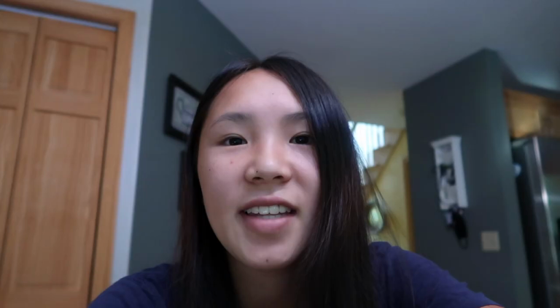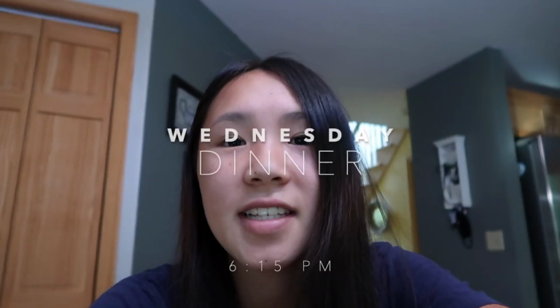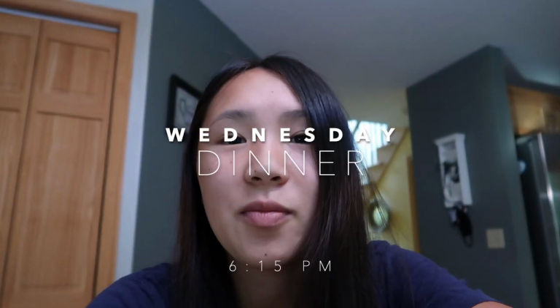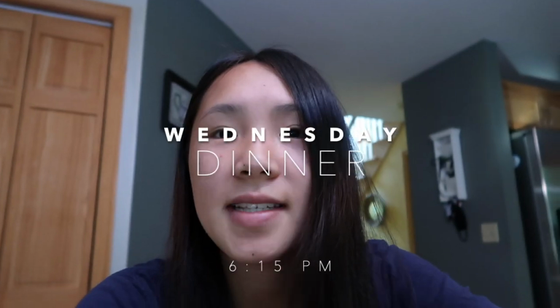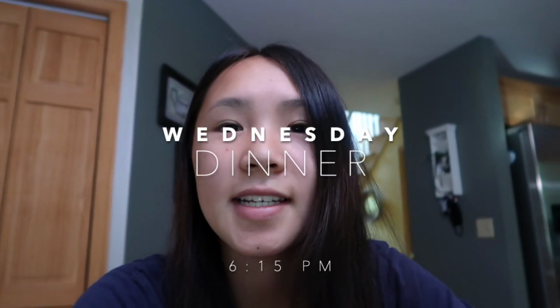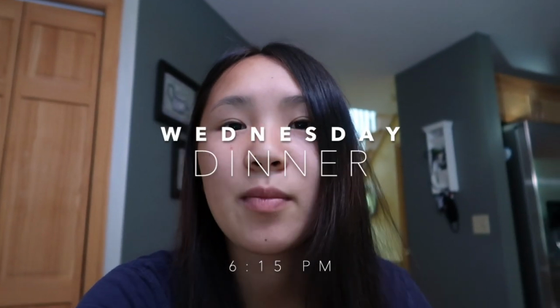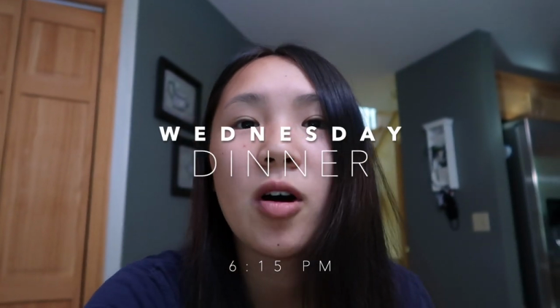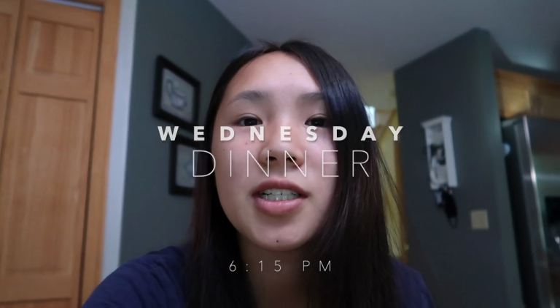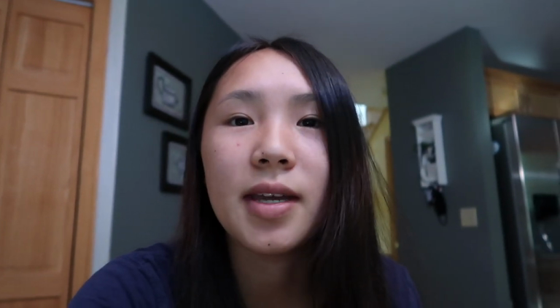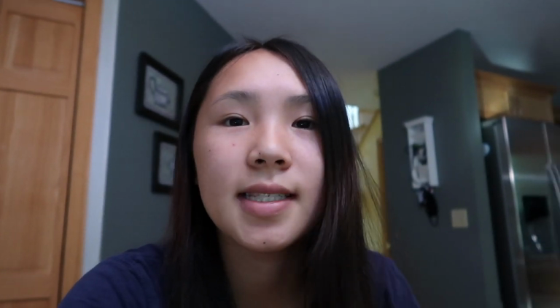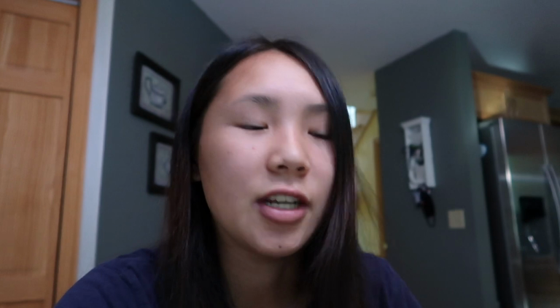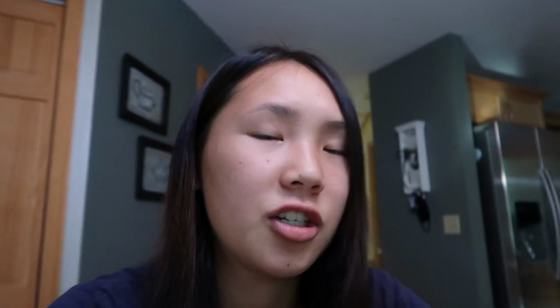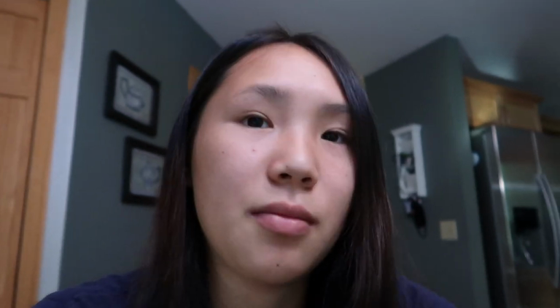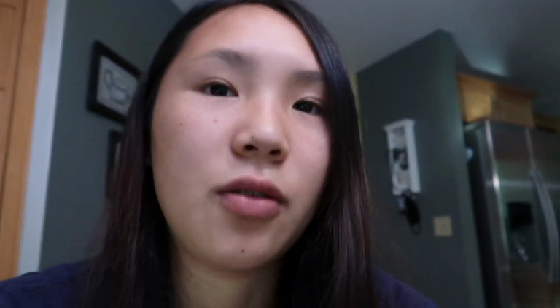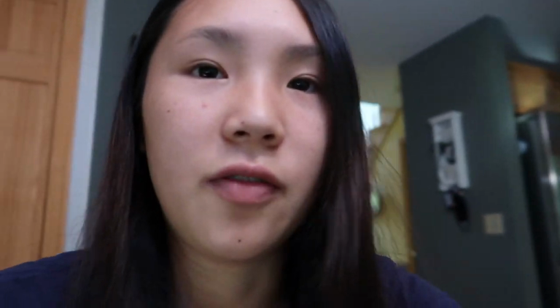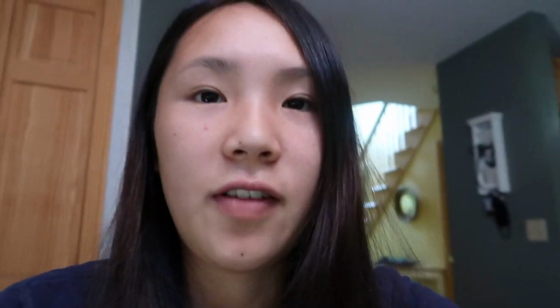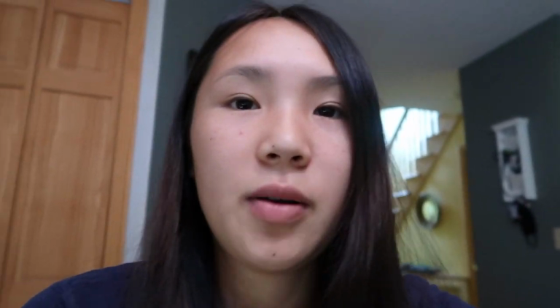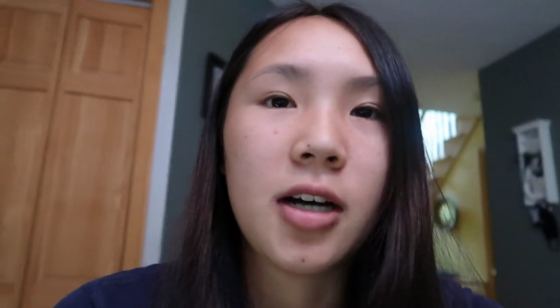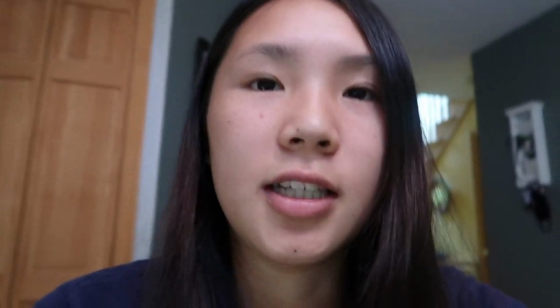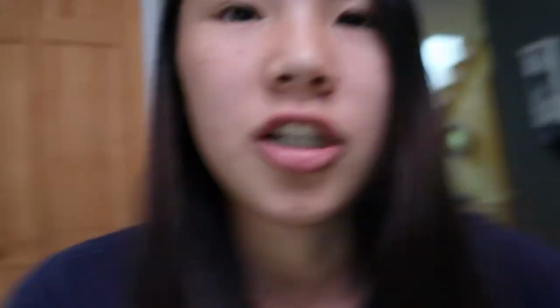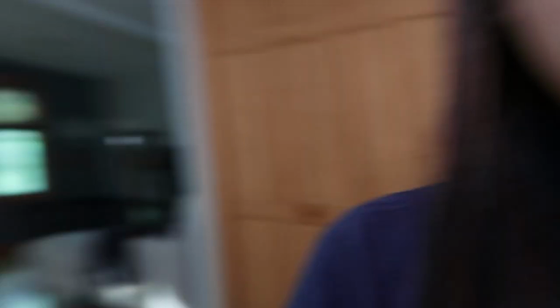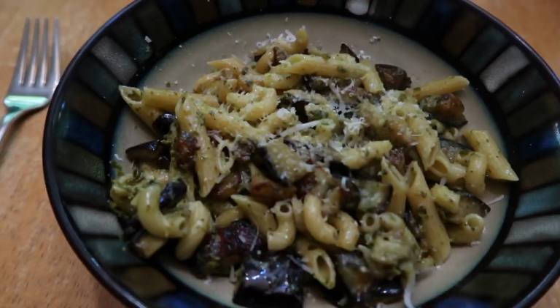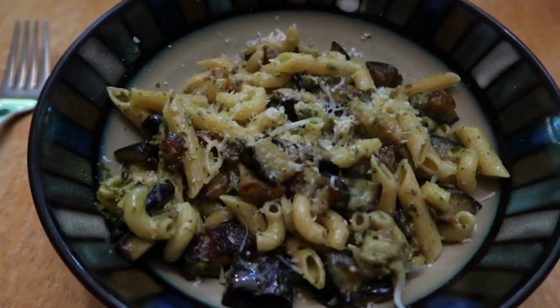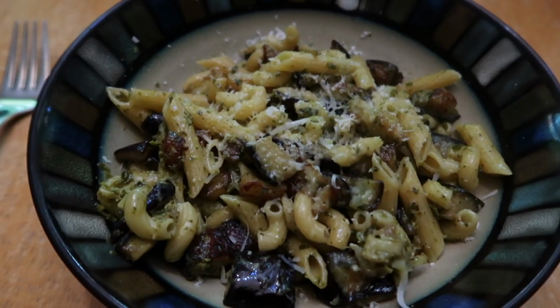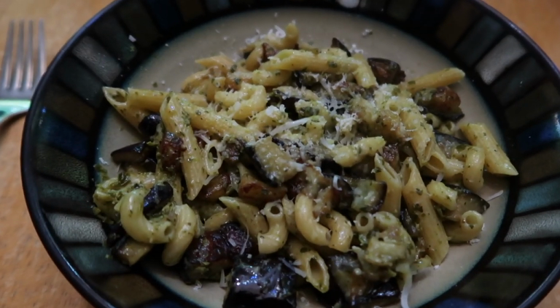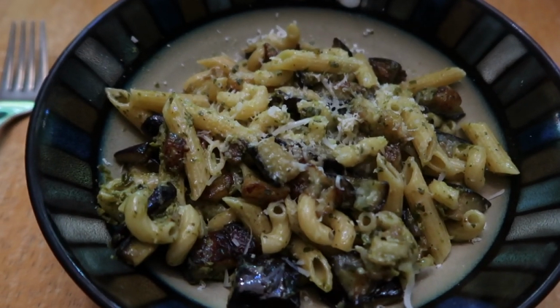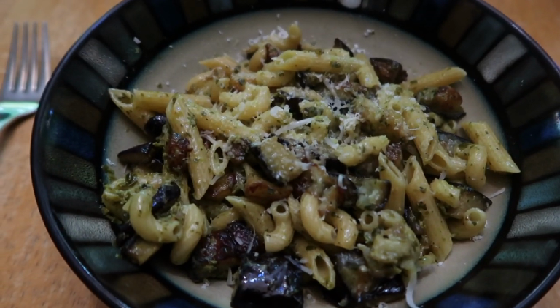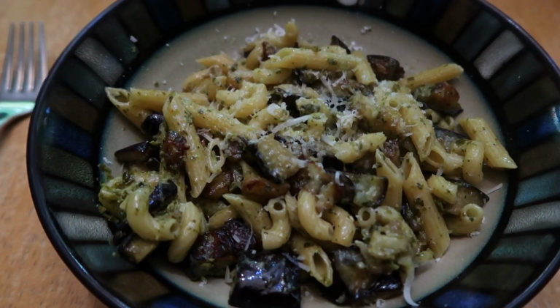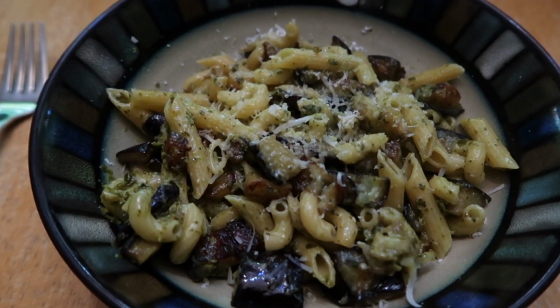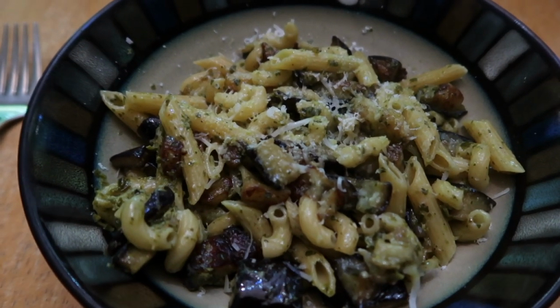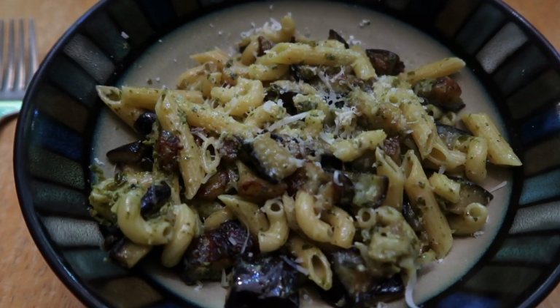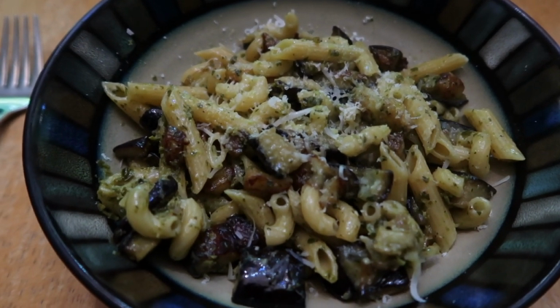It's a little past six and my mom just made us dinner. She made one of our favorite pasta dishes — a pesto eggplant pasta.